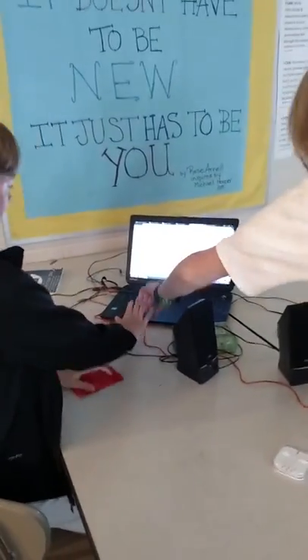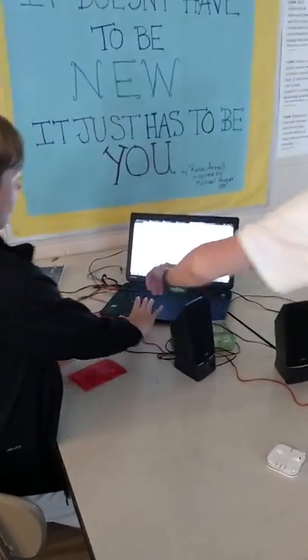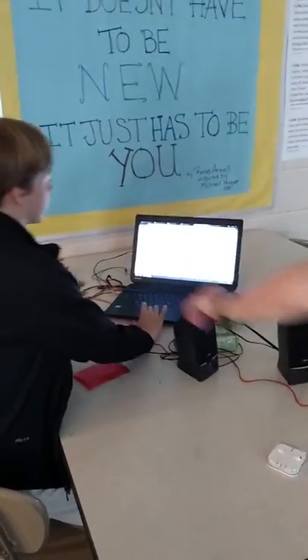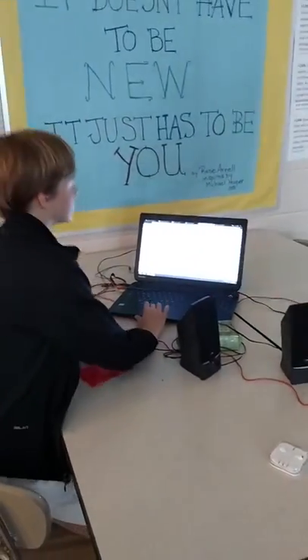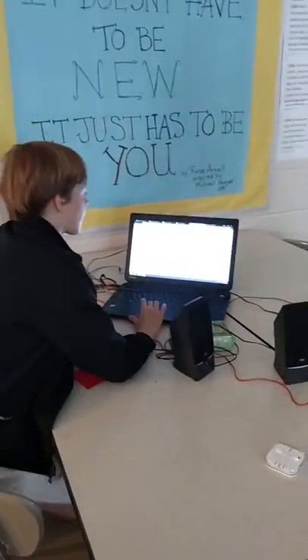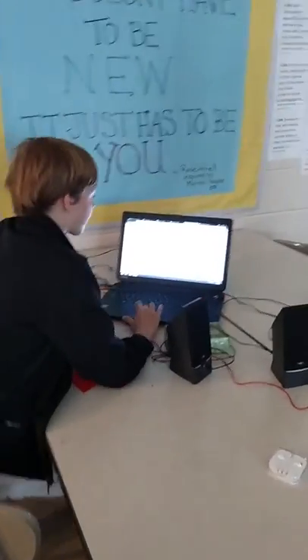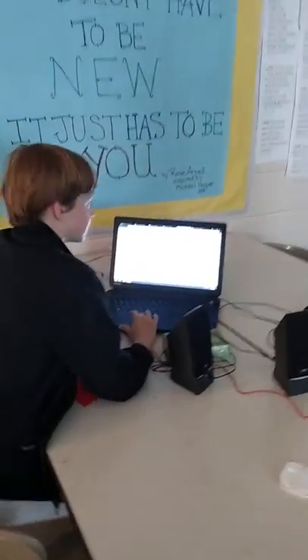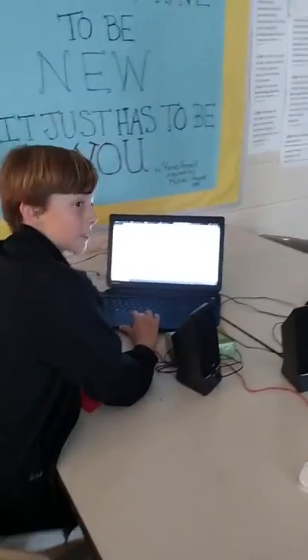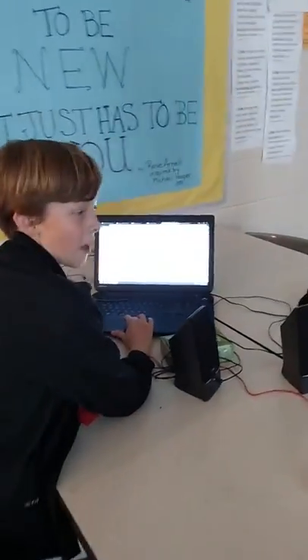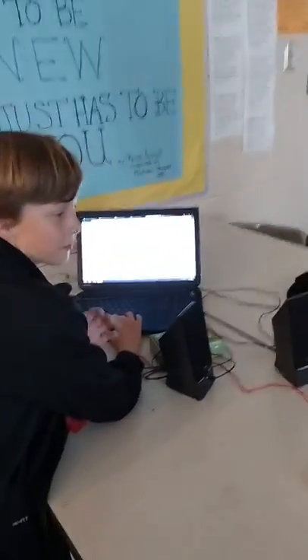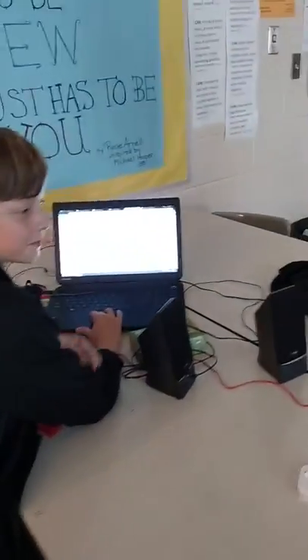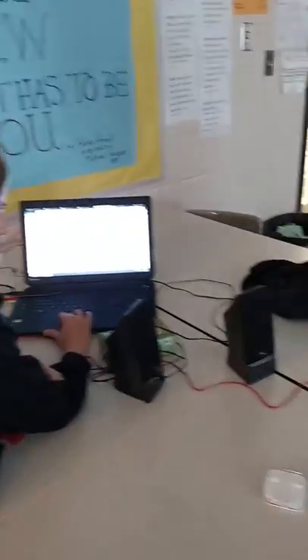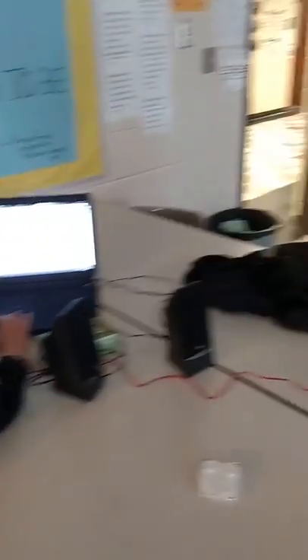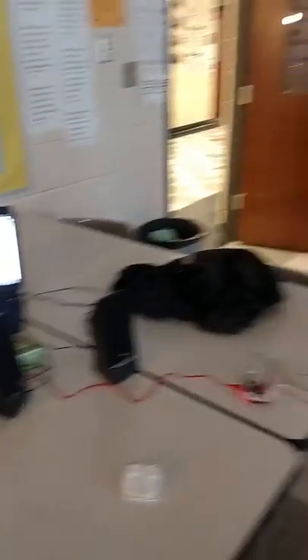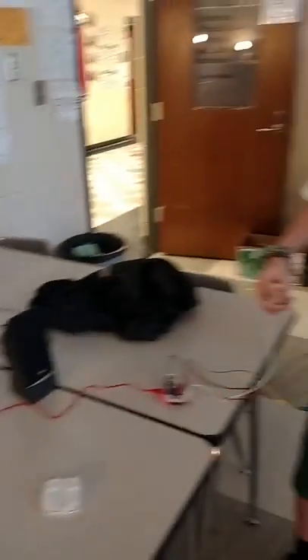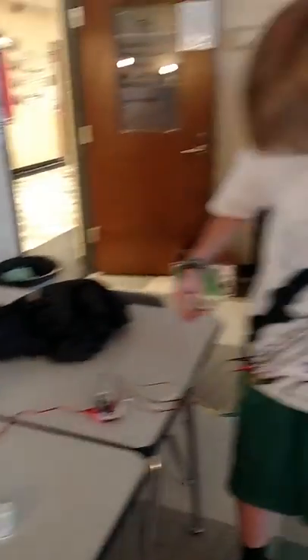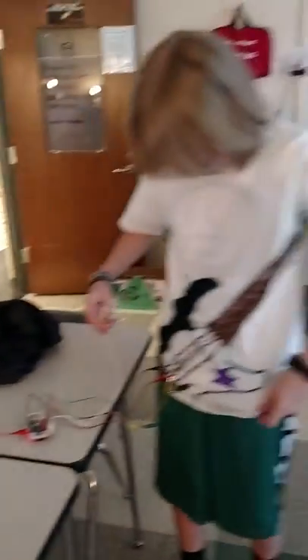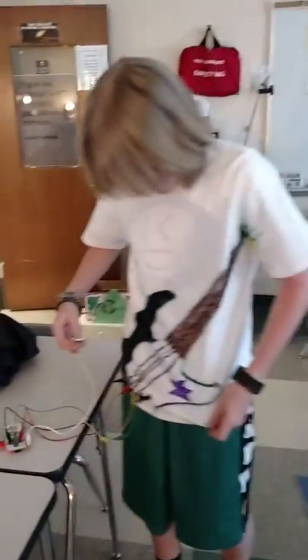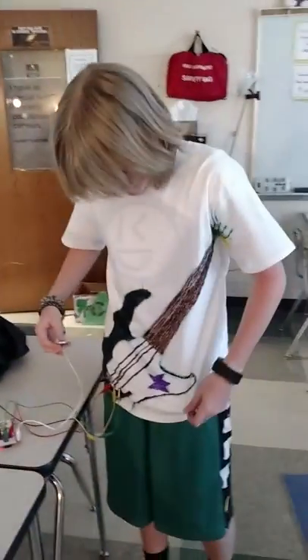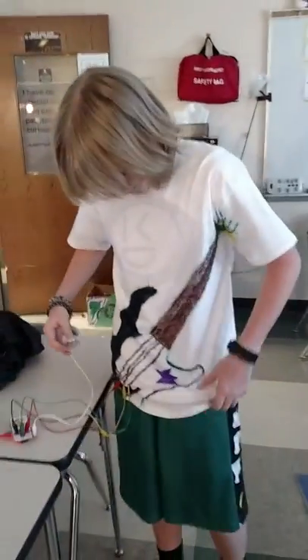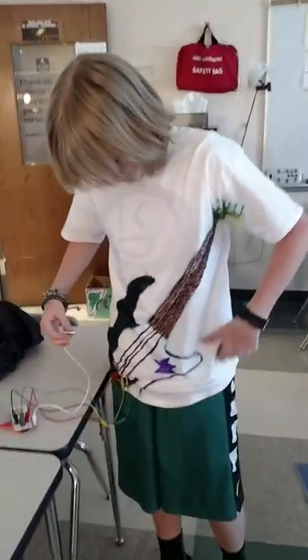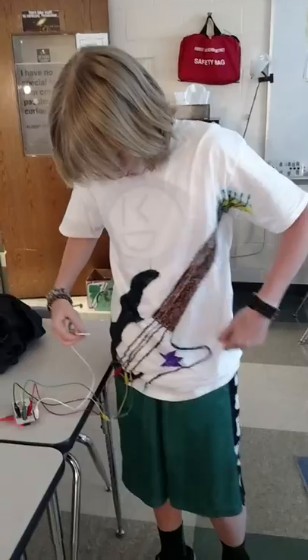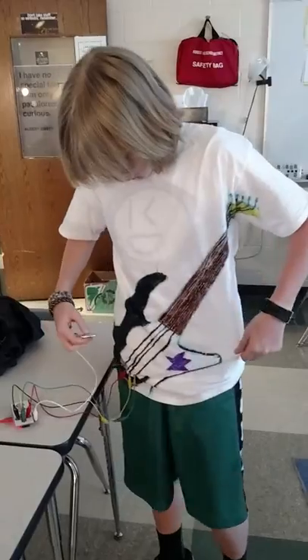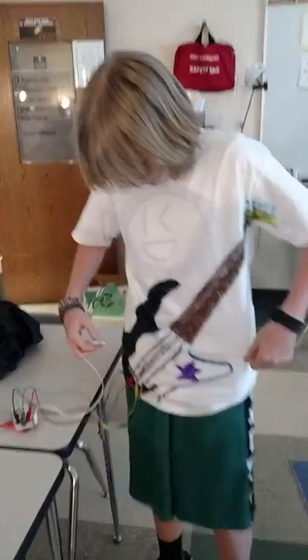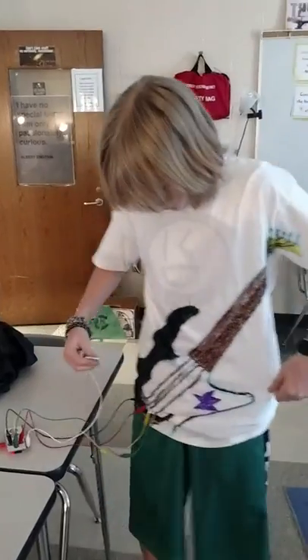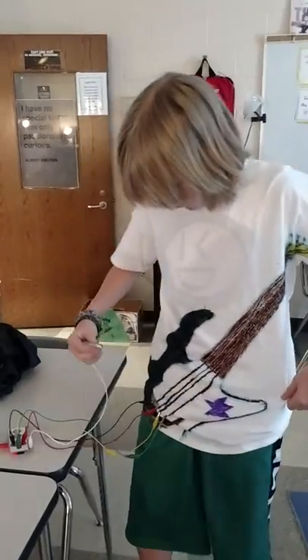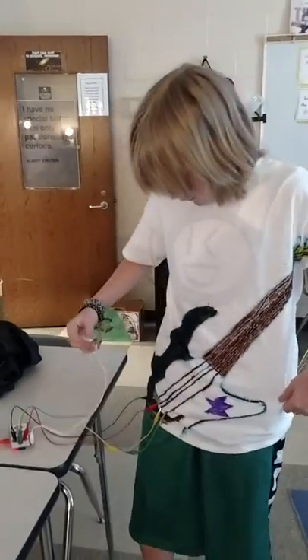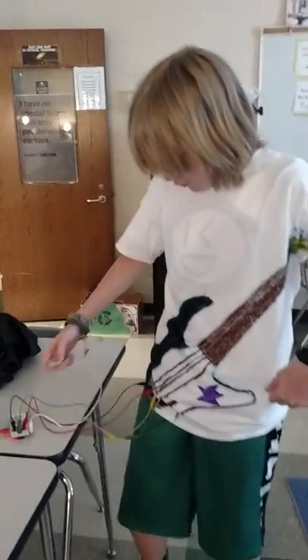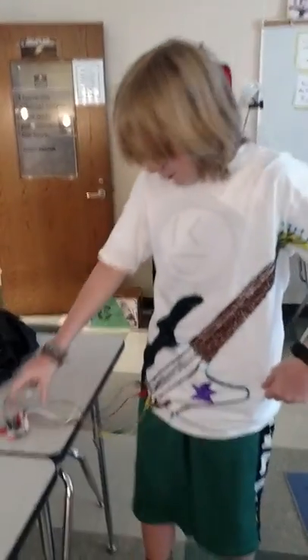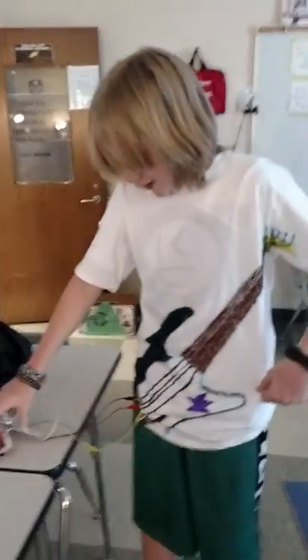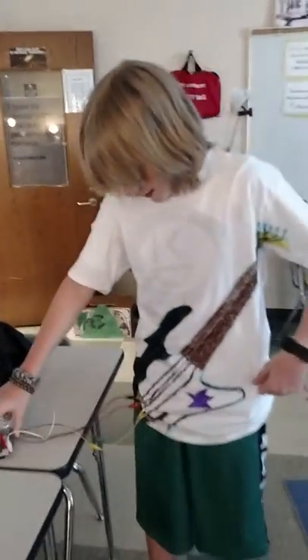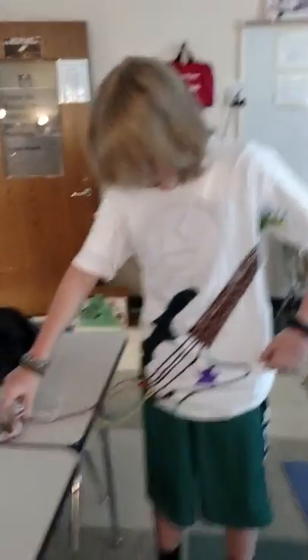What are you guys doing? Well, we're working on a guitar shirt, using the Makey Makey.